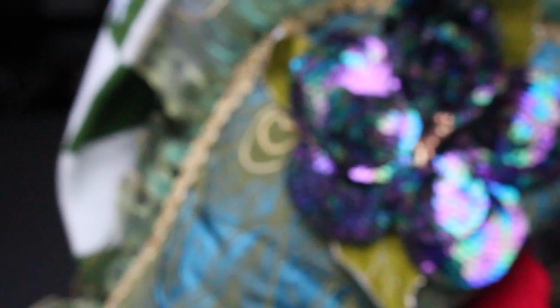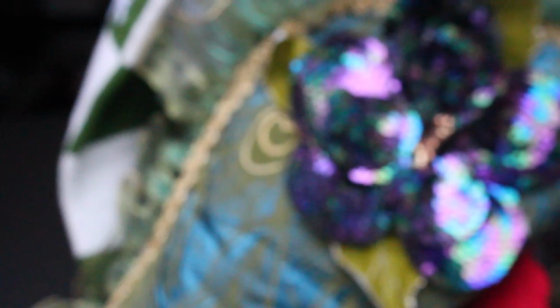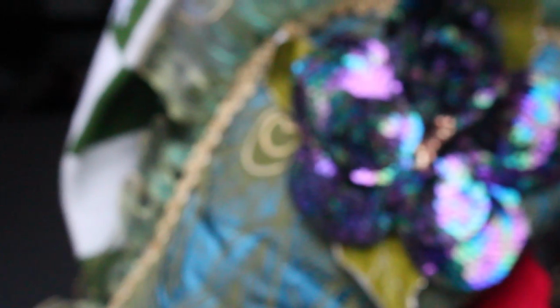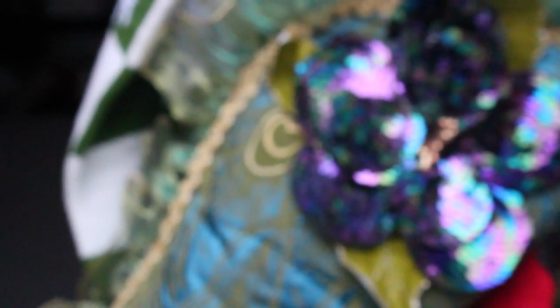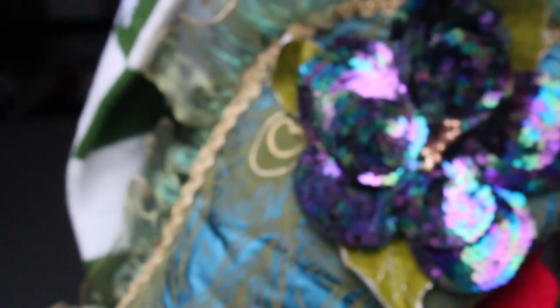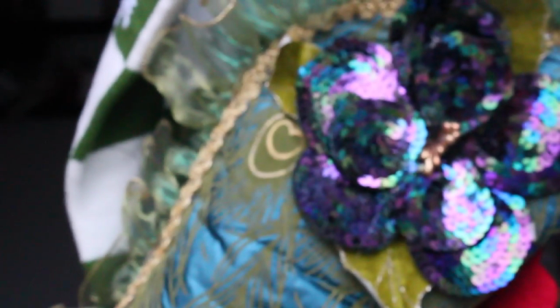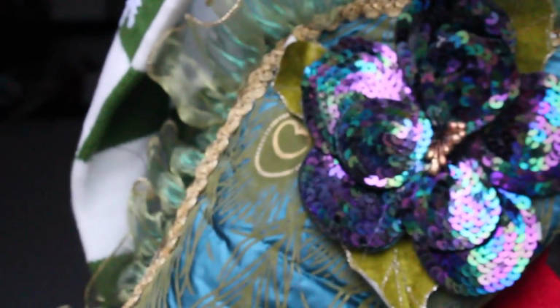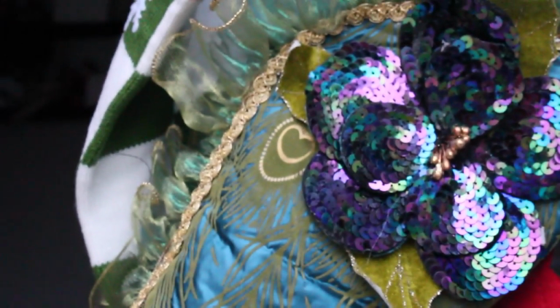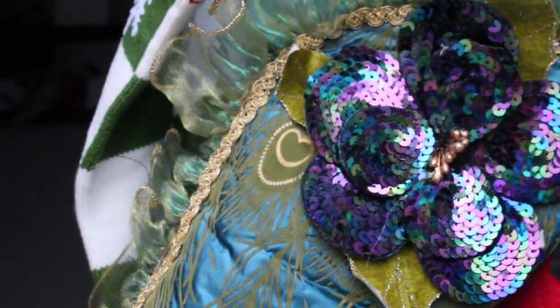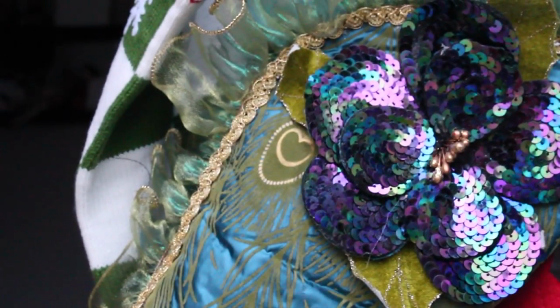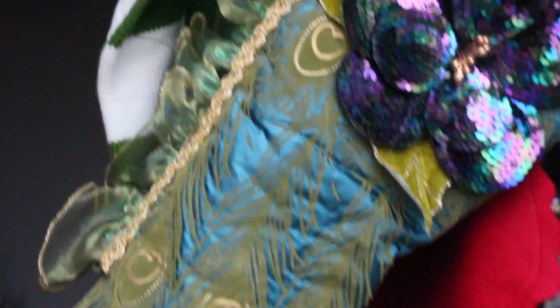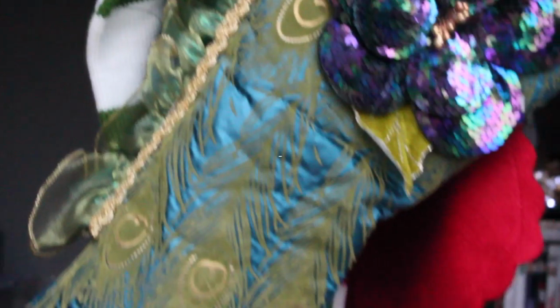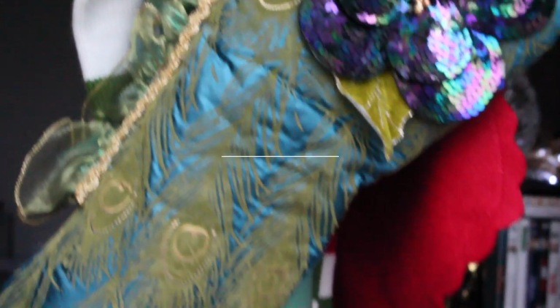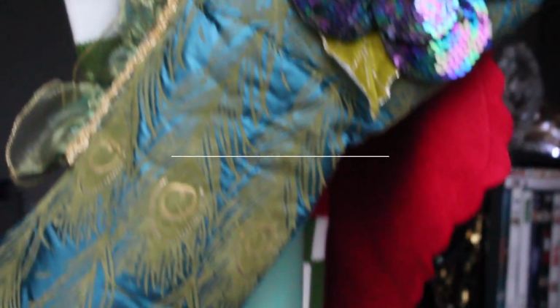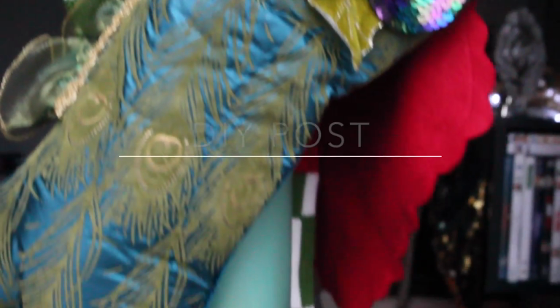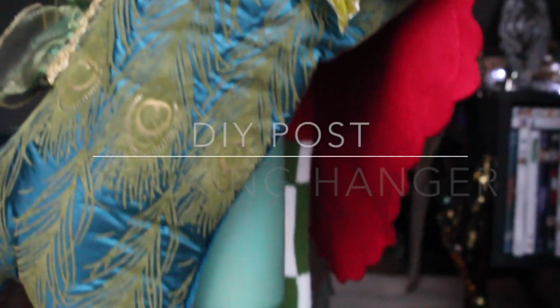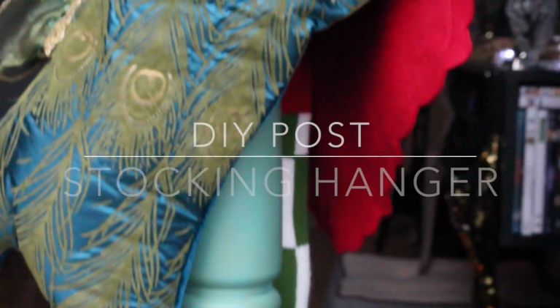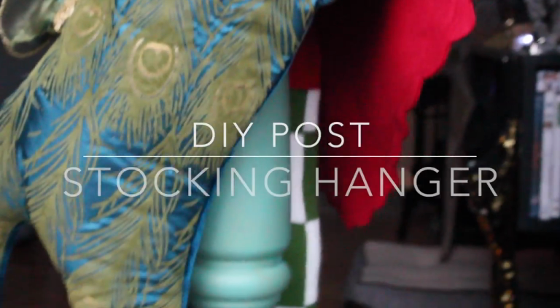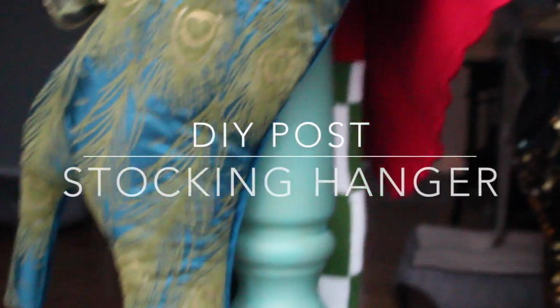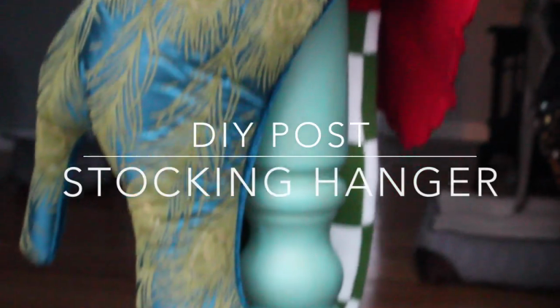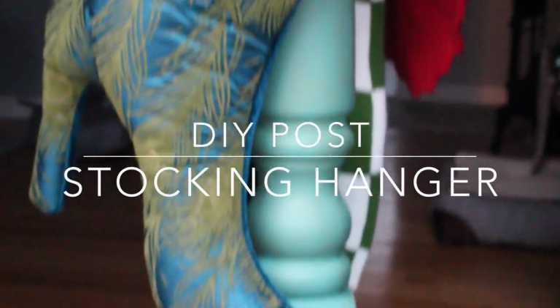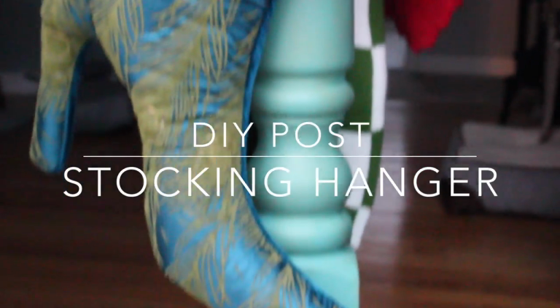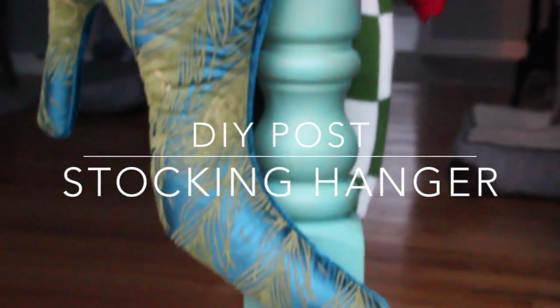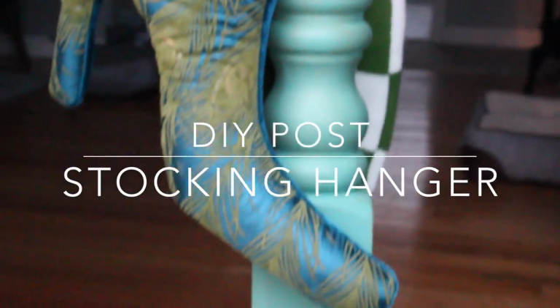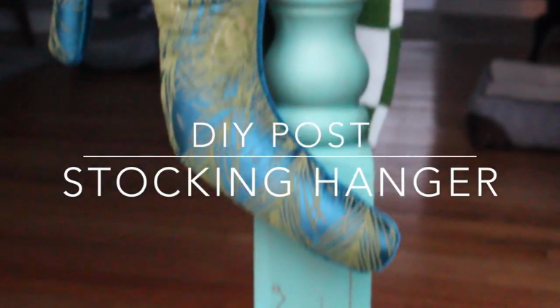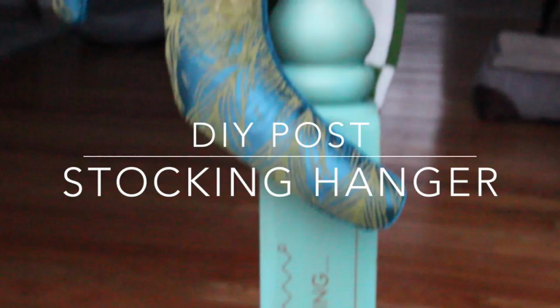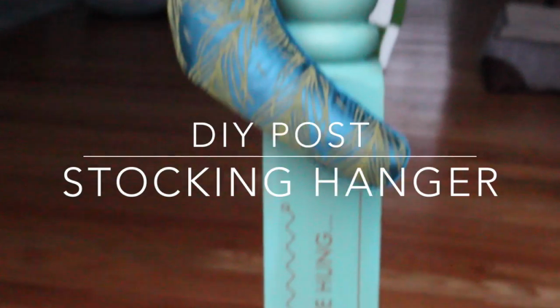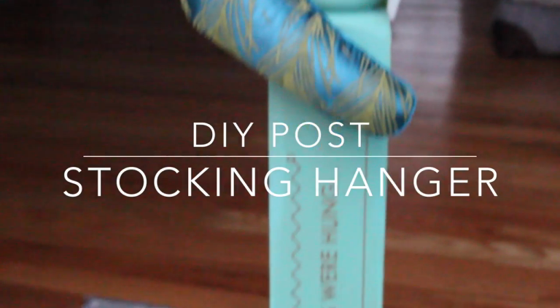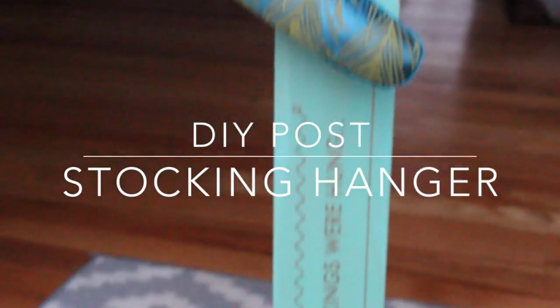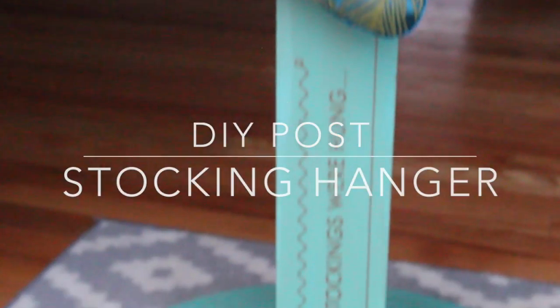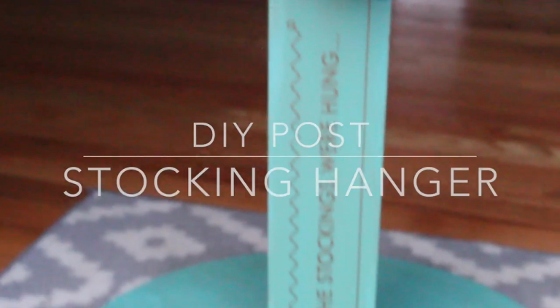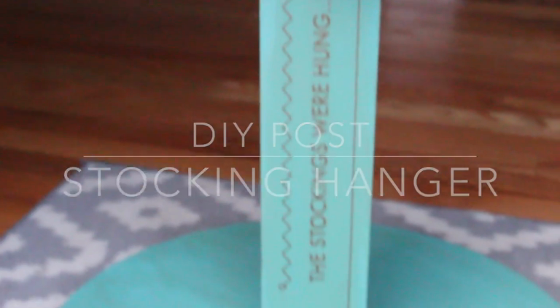Hi everyone! Today I'm going to show you how to make your own stocking hanger if you're one of those people who are missing a mantle this holiday season.